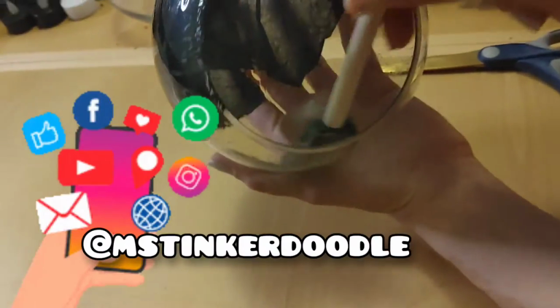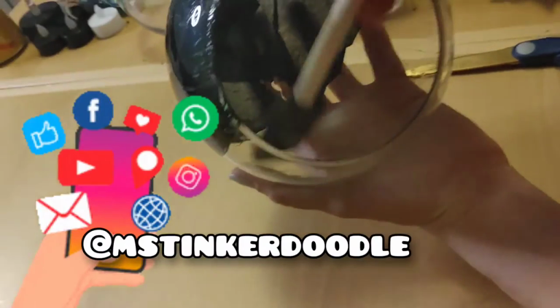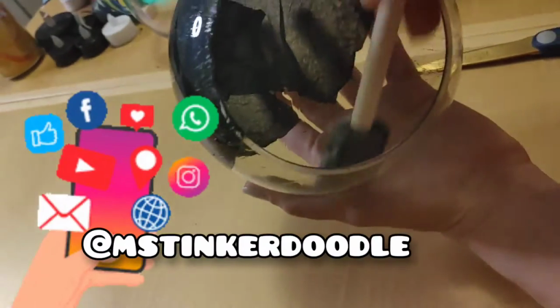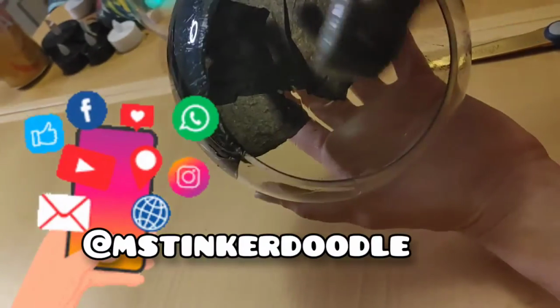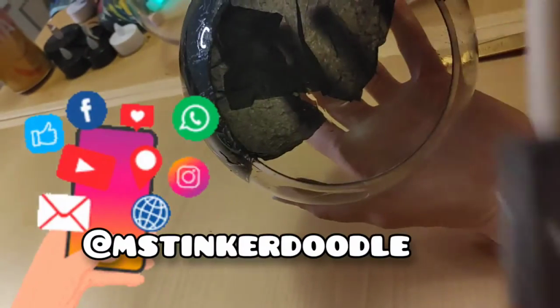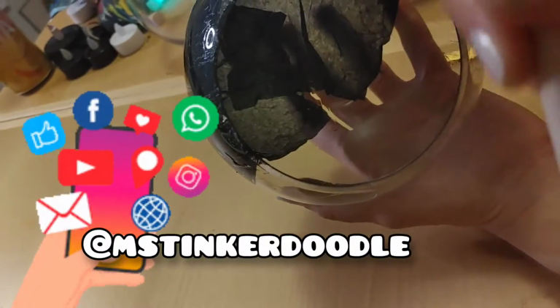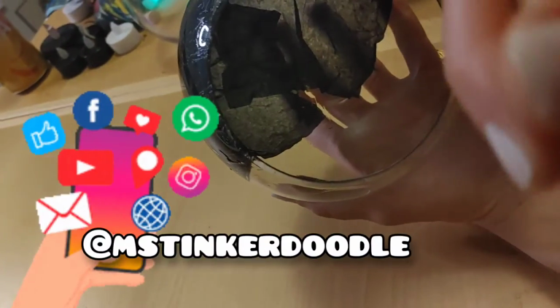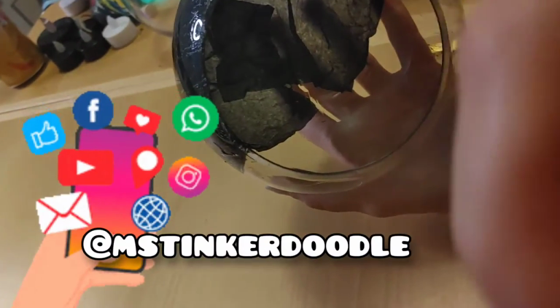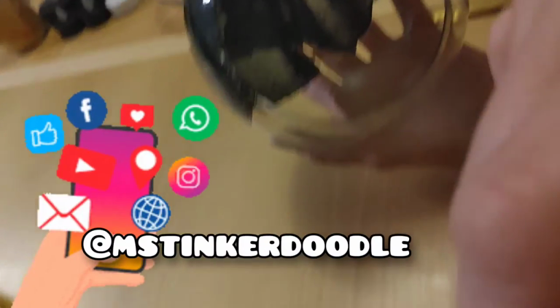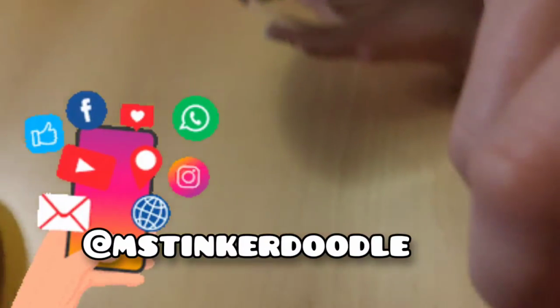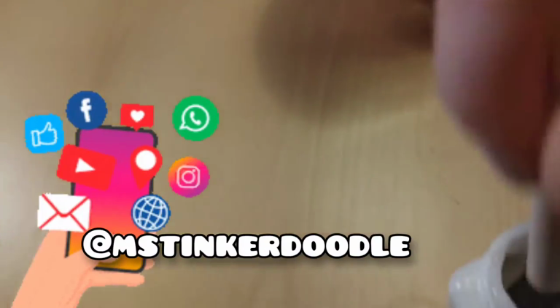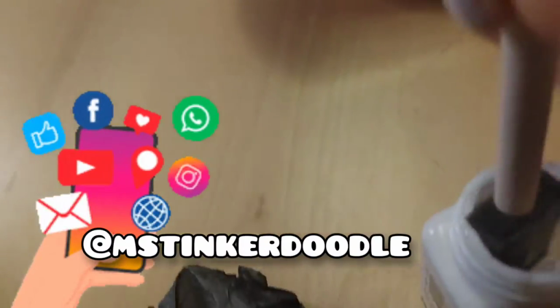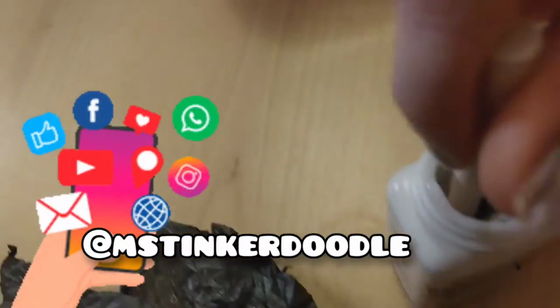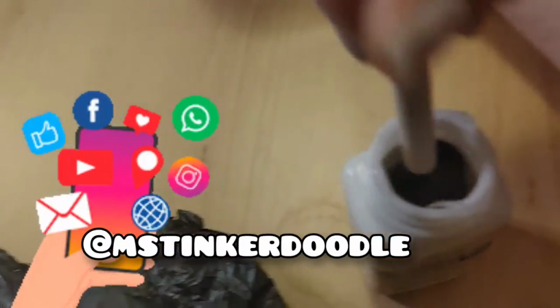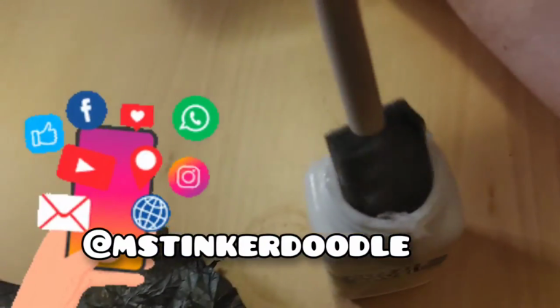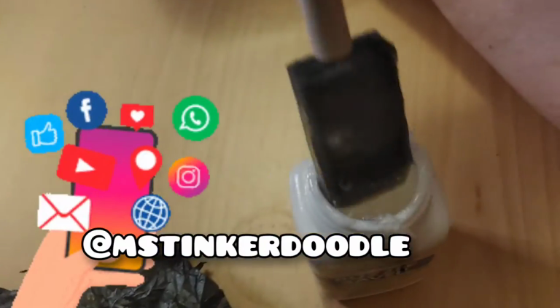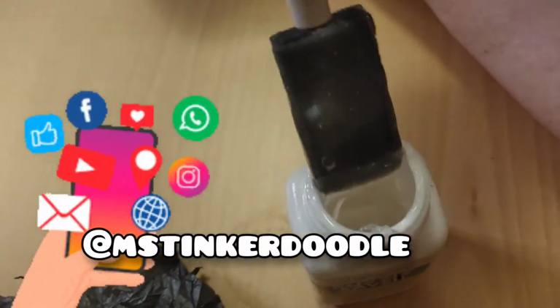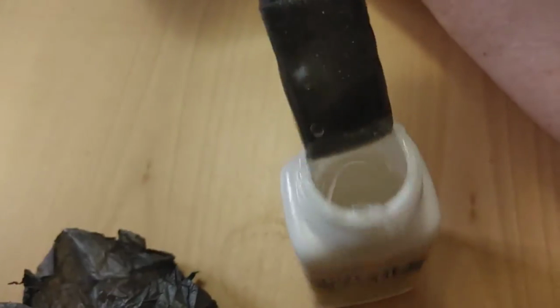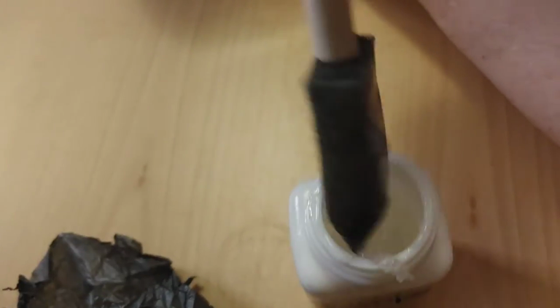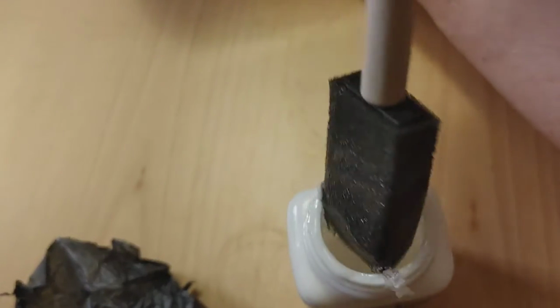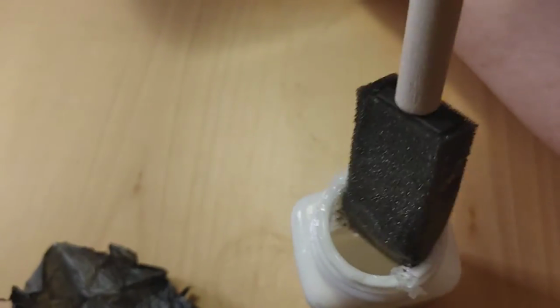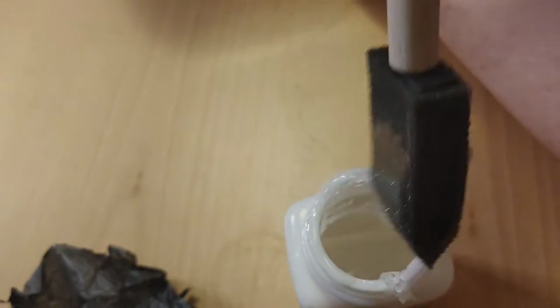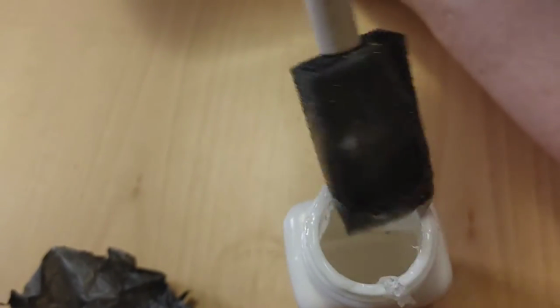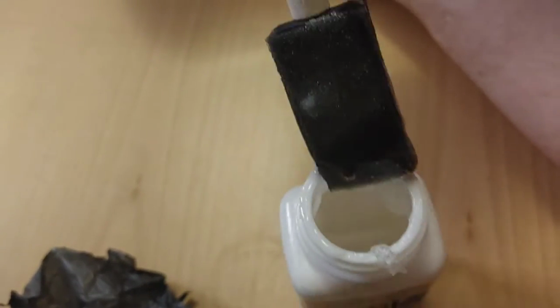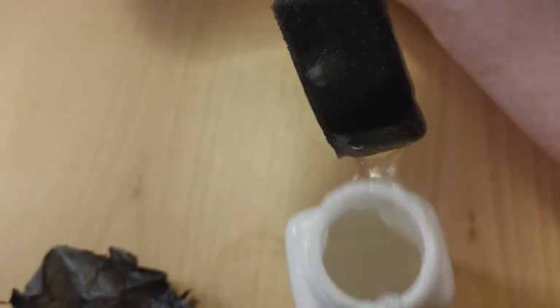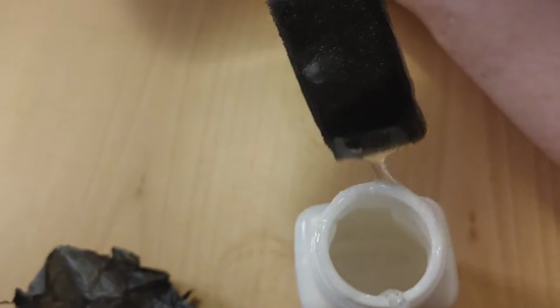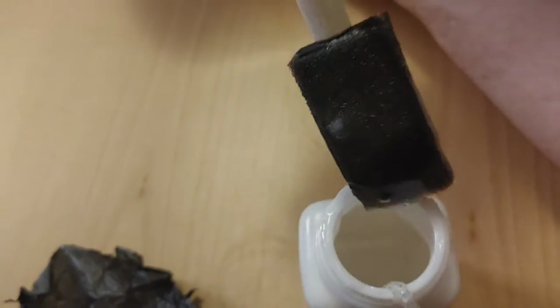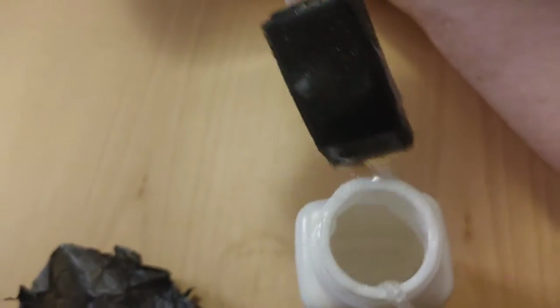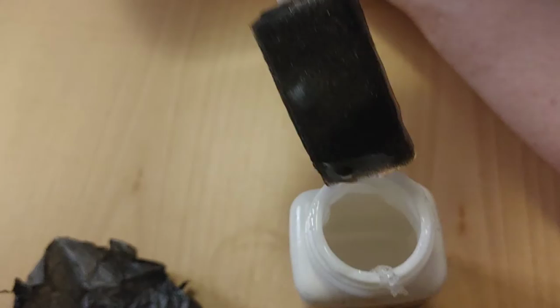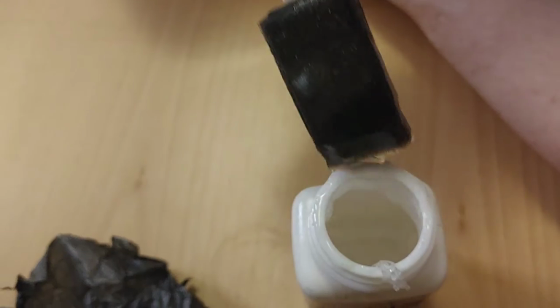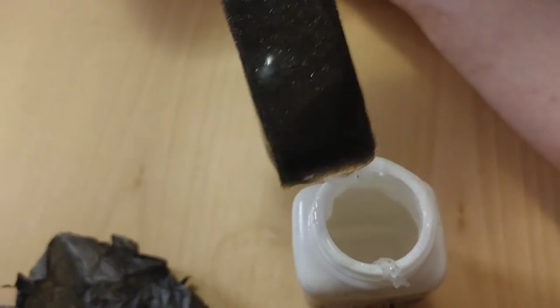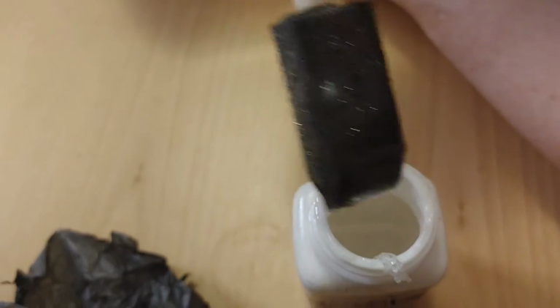It would really help Miss Tinkerdoodle out if you shared, liked, and subscribed — only if you like what we're doing!